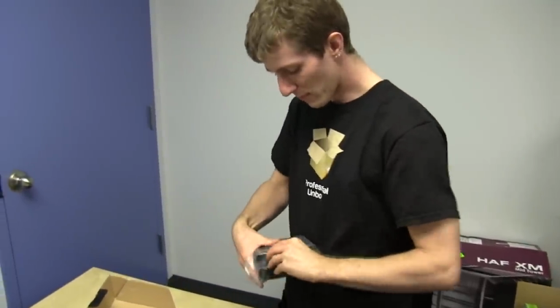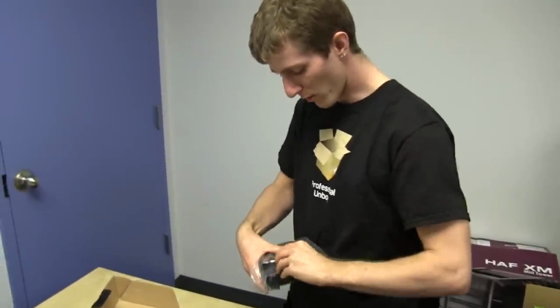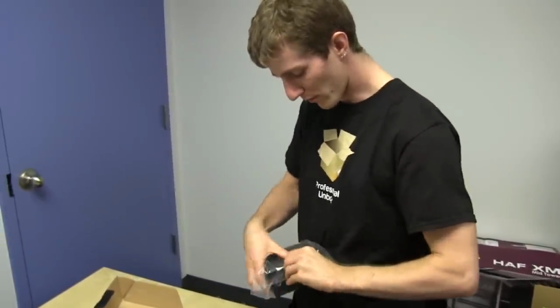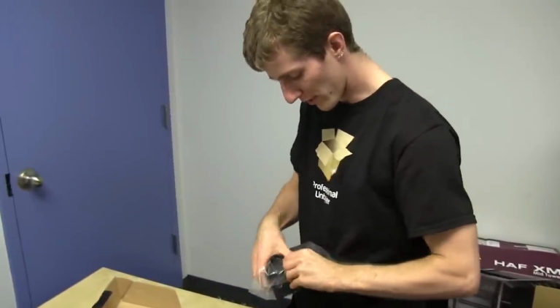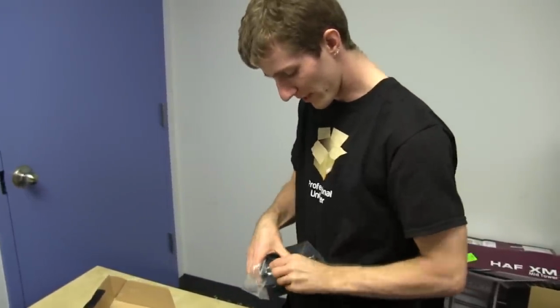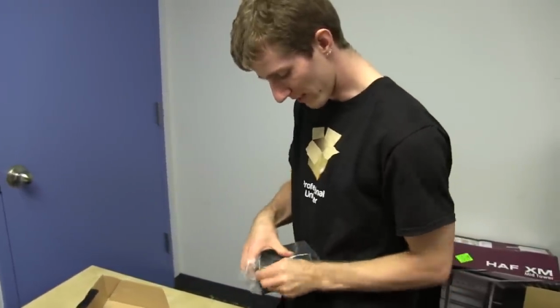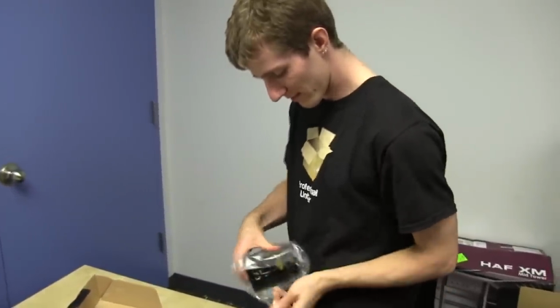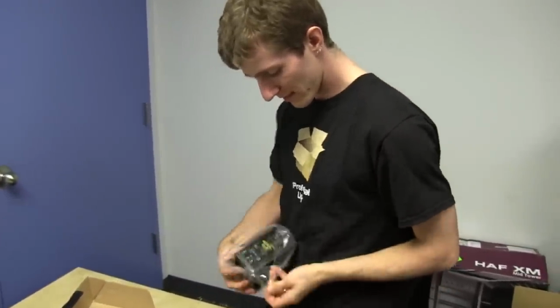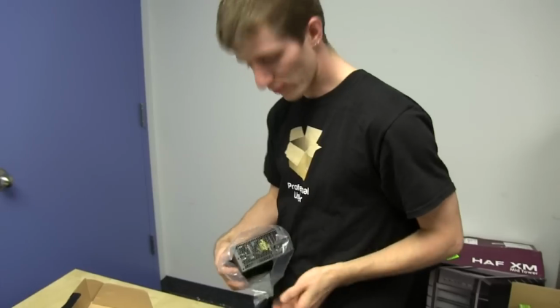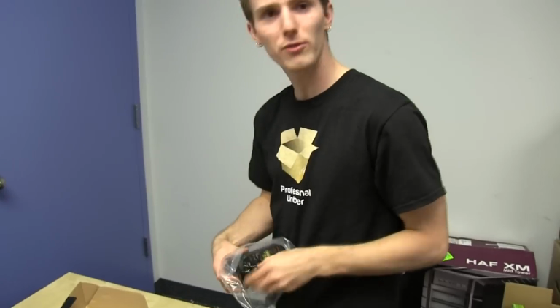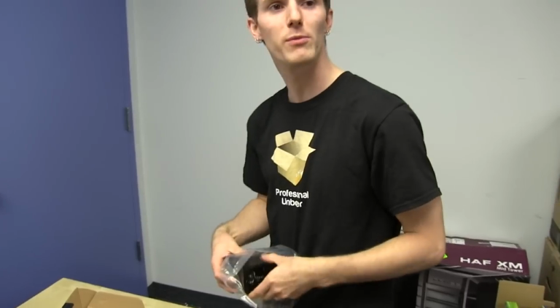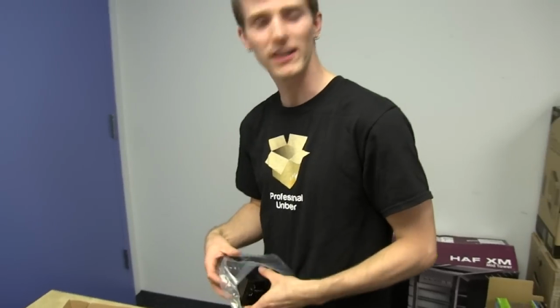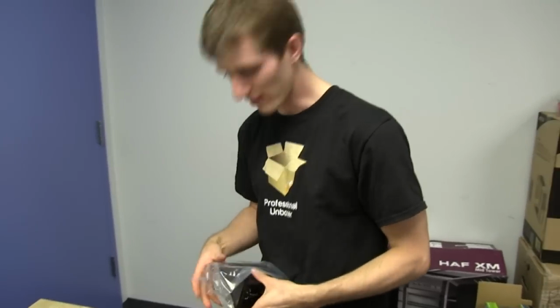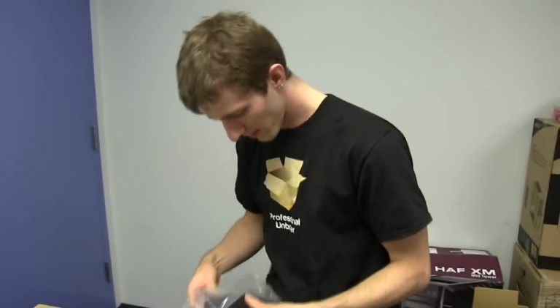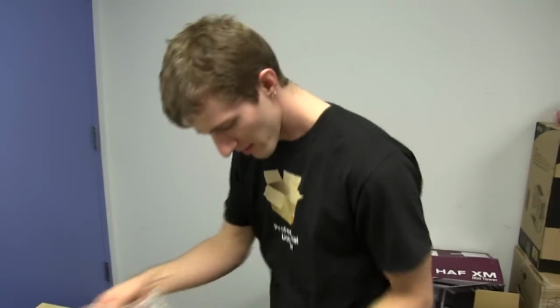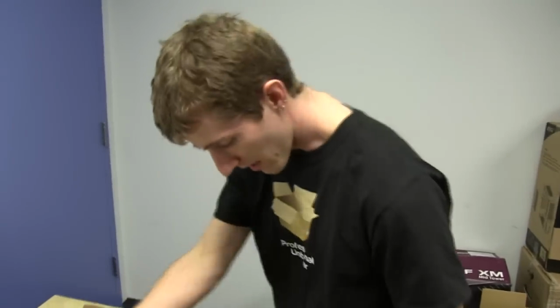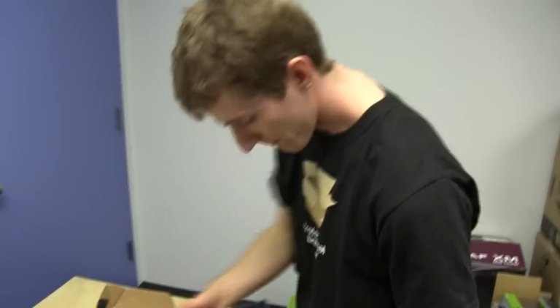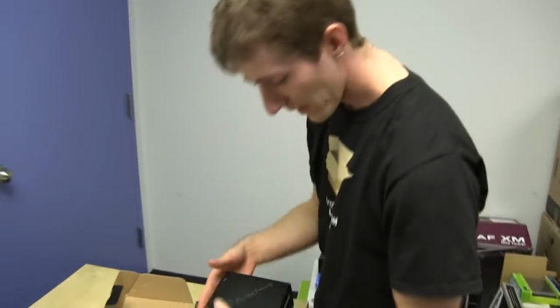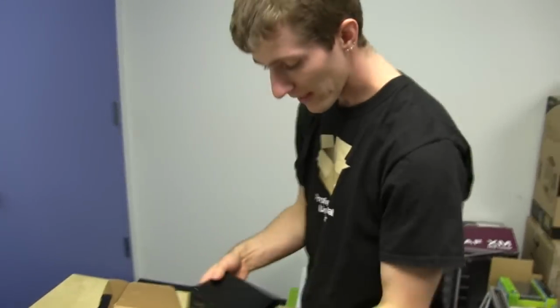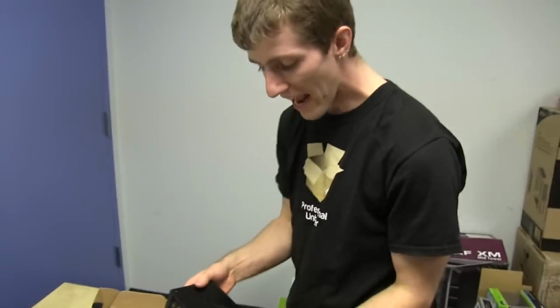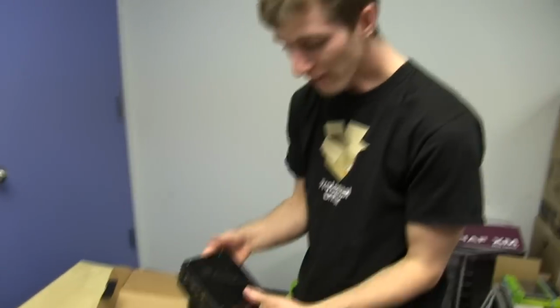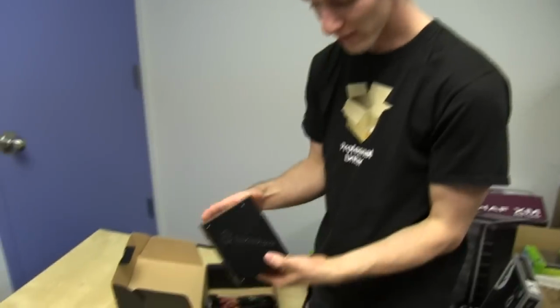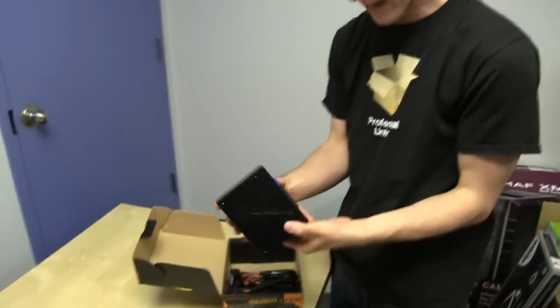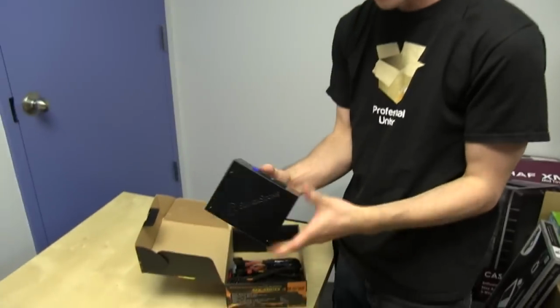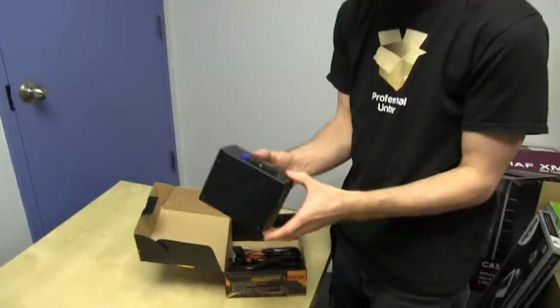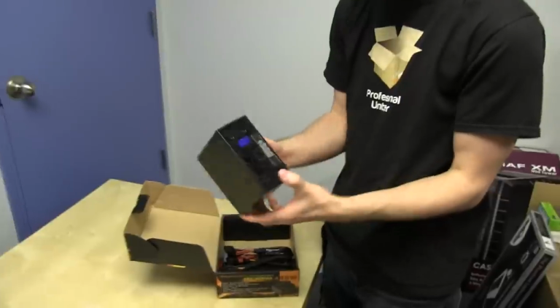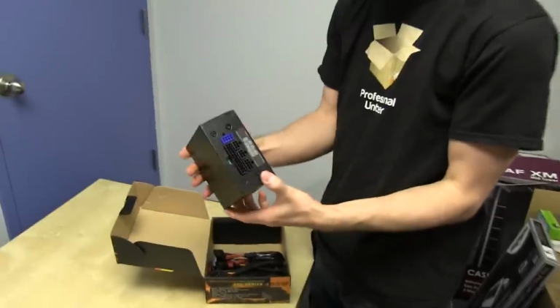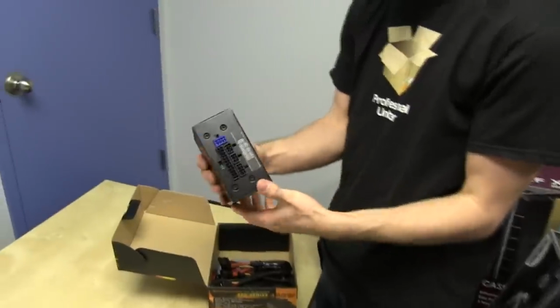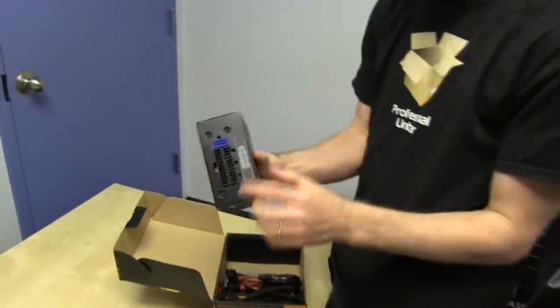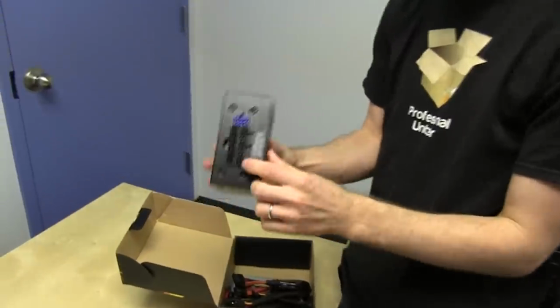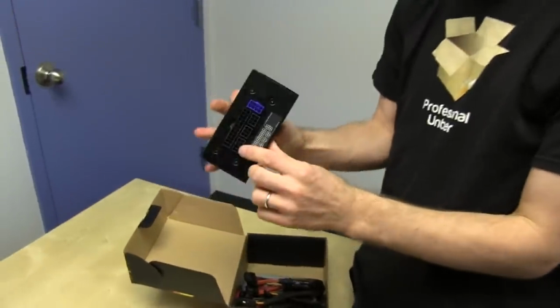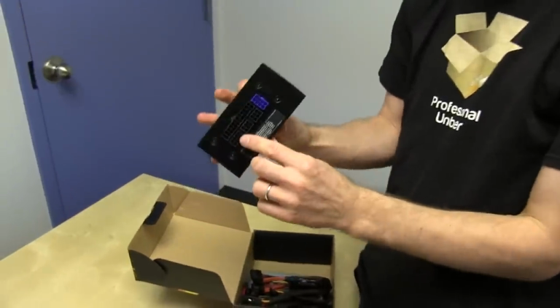Slick came all the way over here to see it — you're supposed to be working, Slick. It's like half the size of a regular ATX power supply.